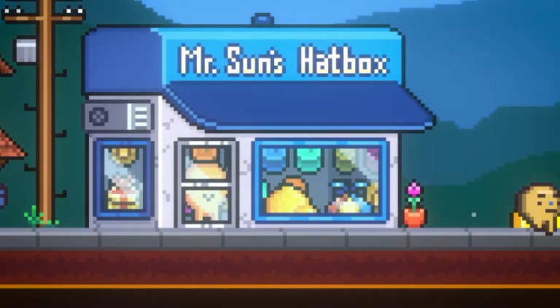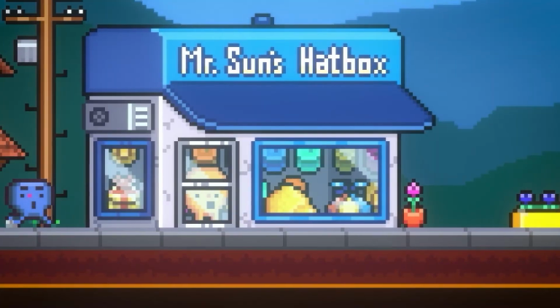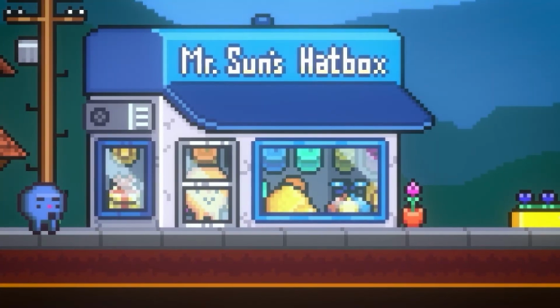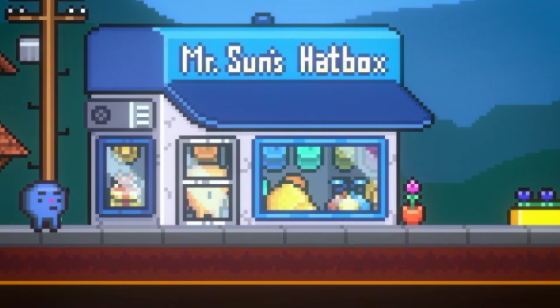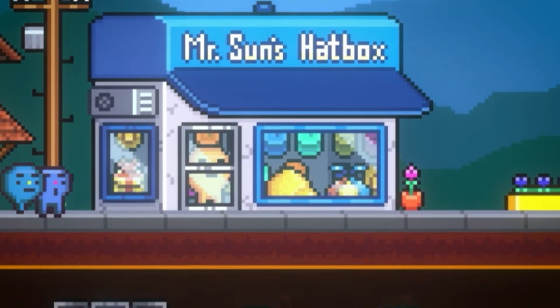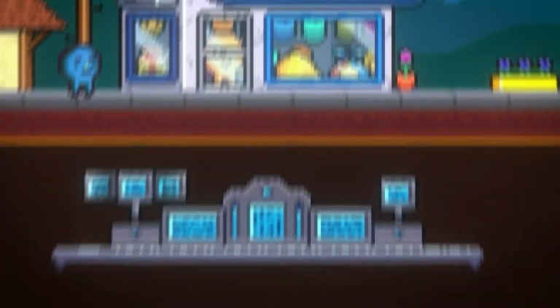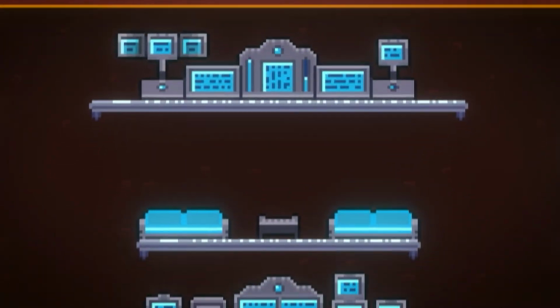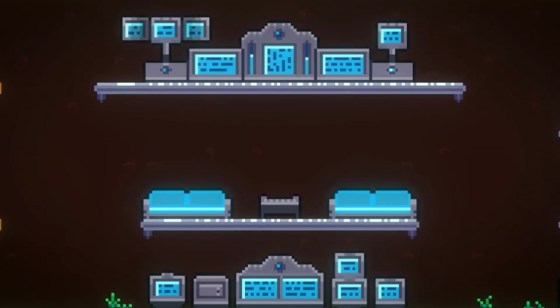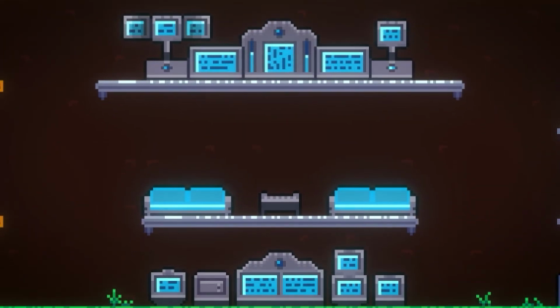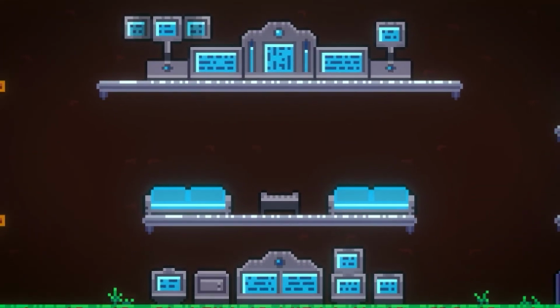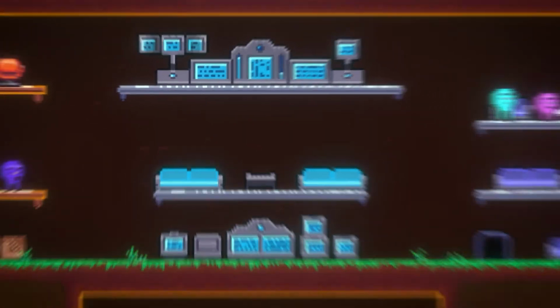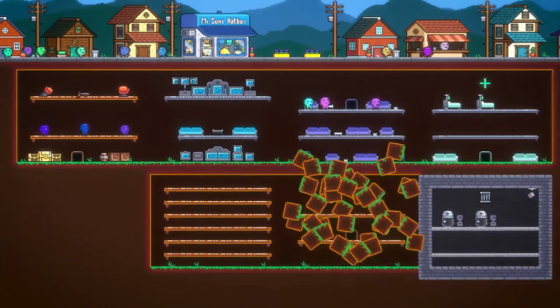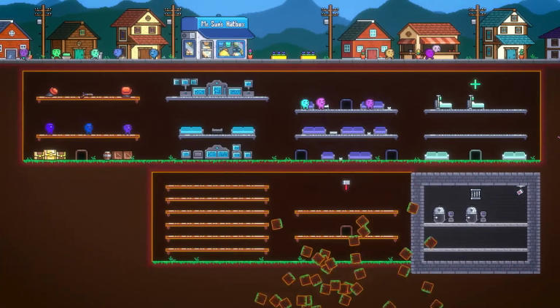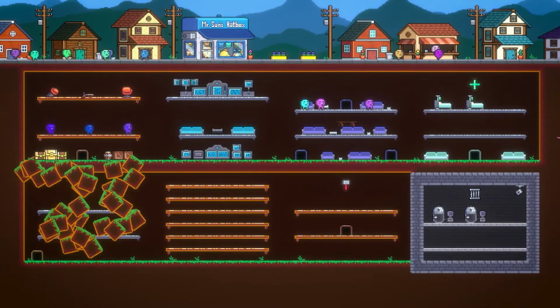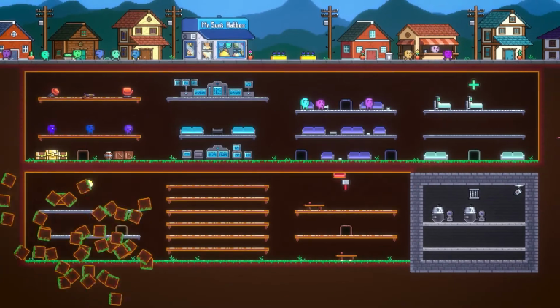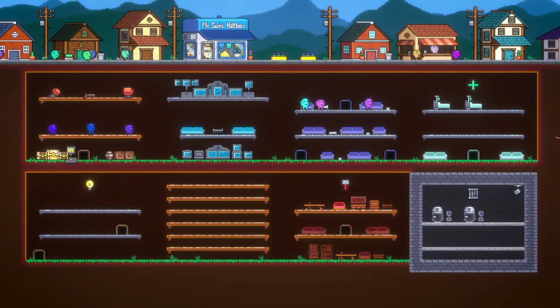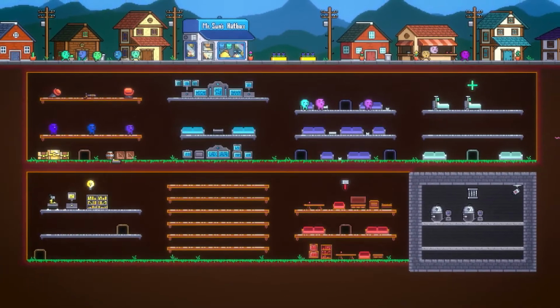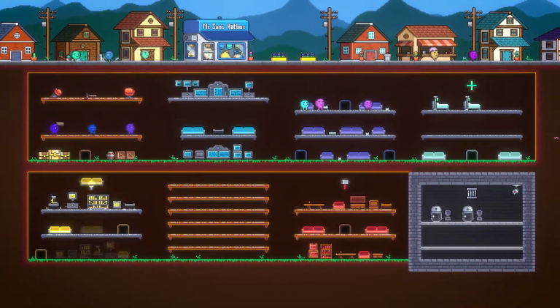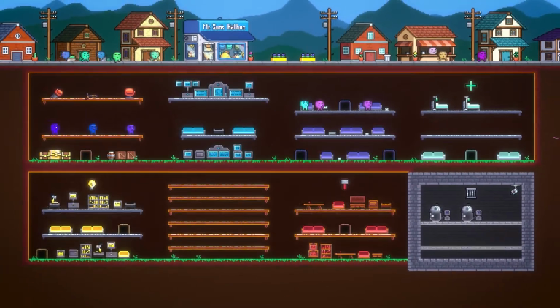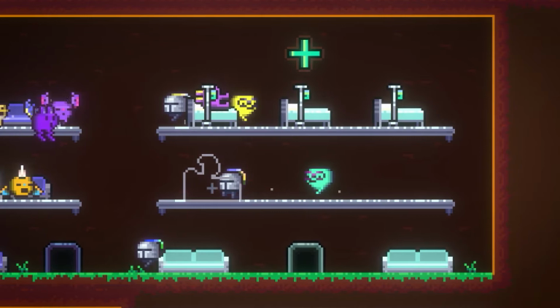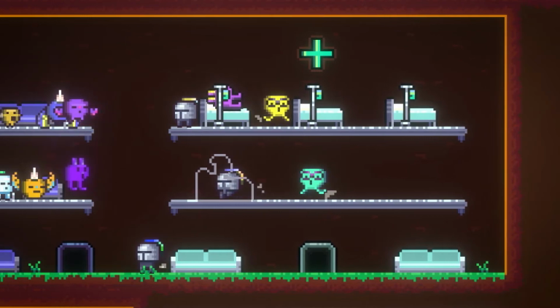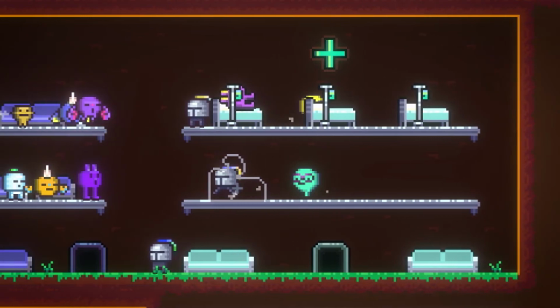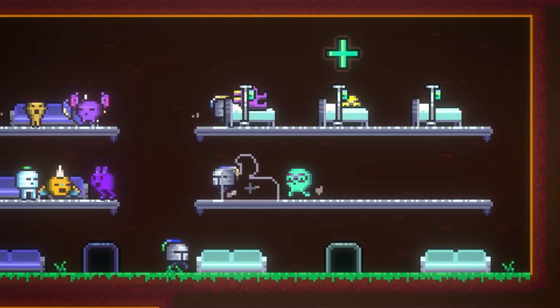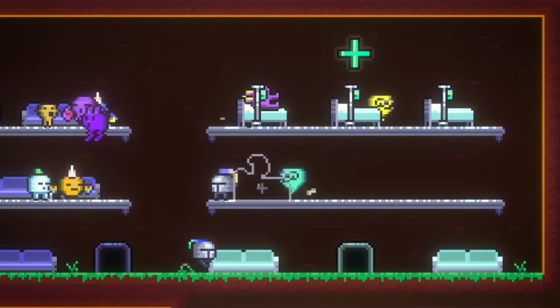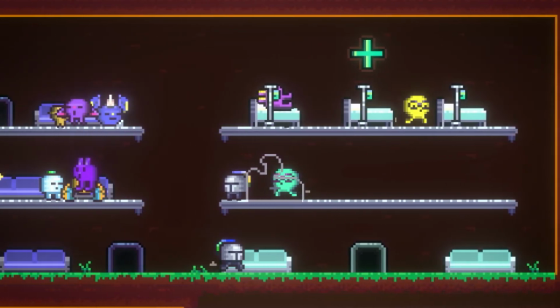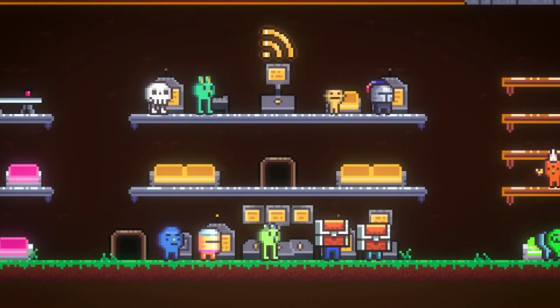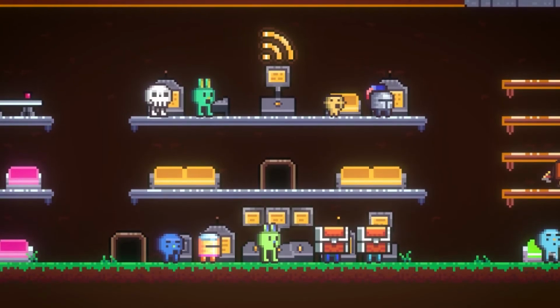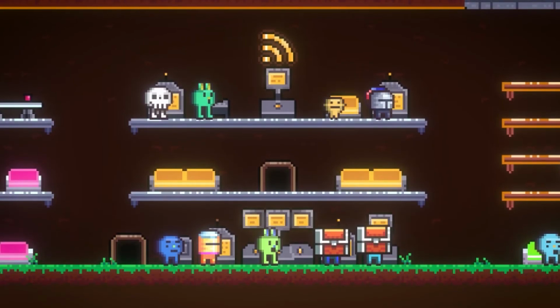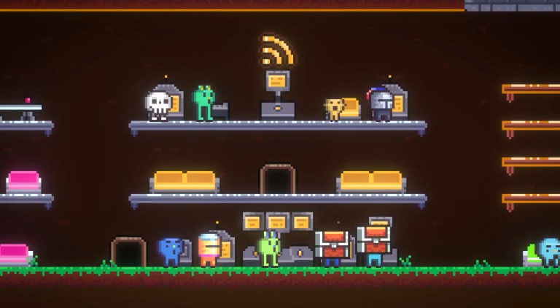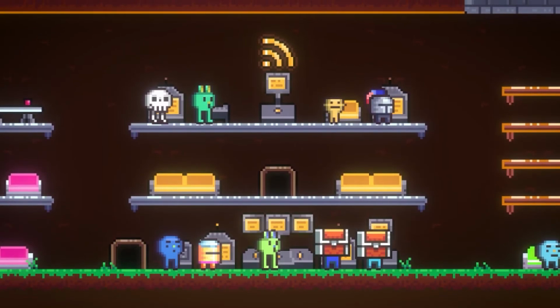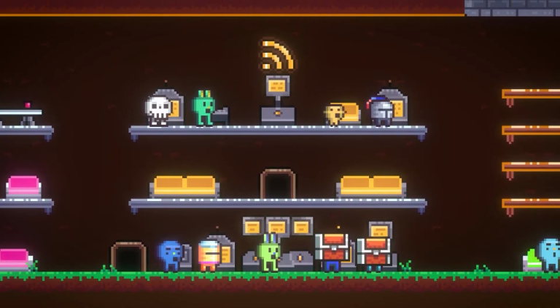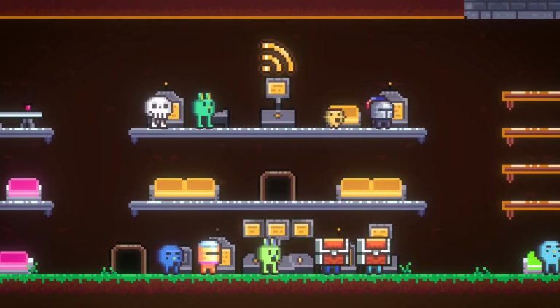Before you set out, you need to set up a base of operations in Mr. Sun's basement as per the Delivery Guarantee TM insurance policy.